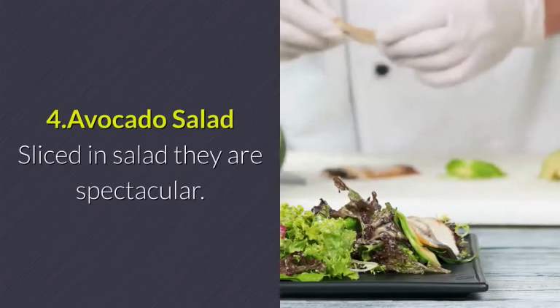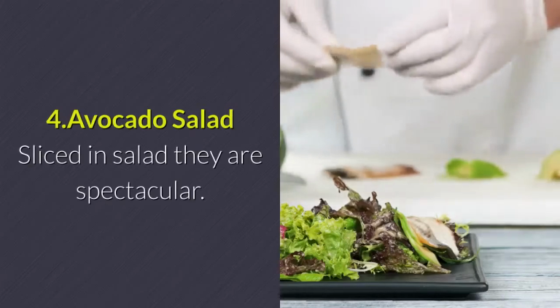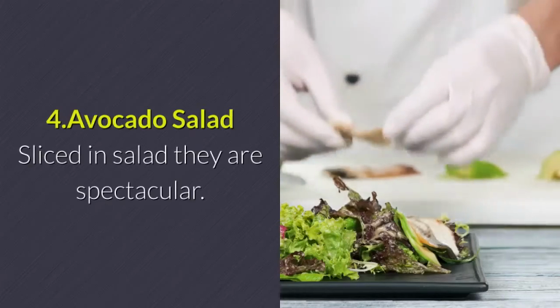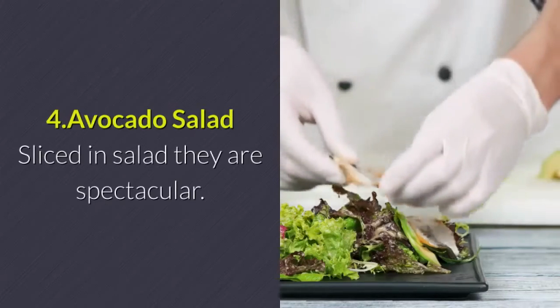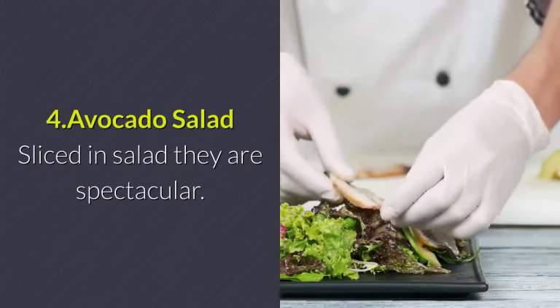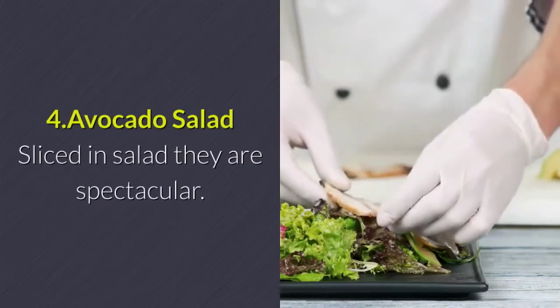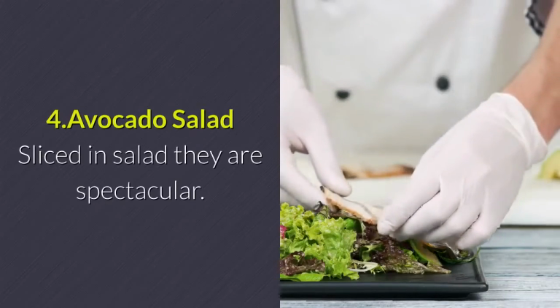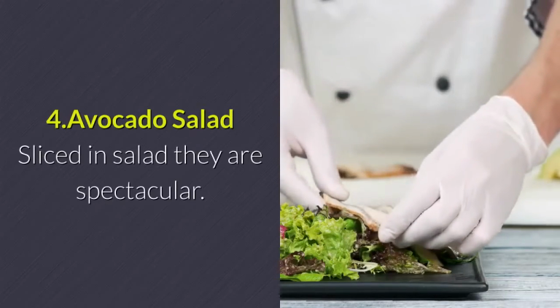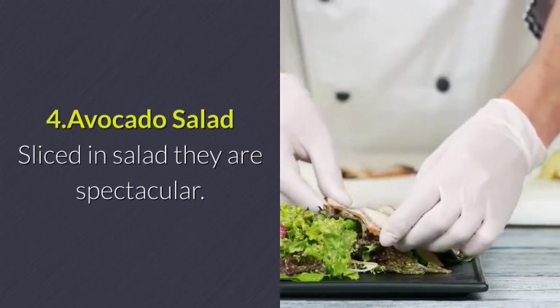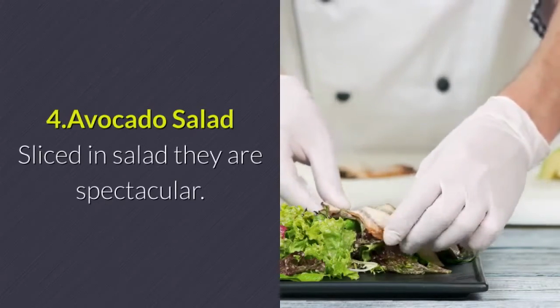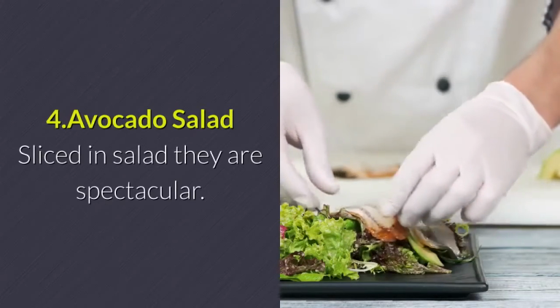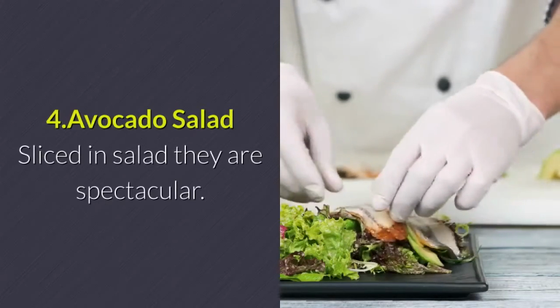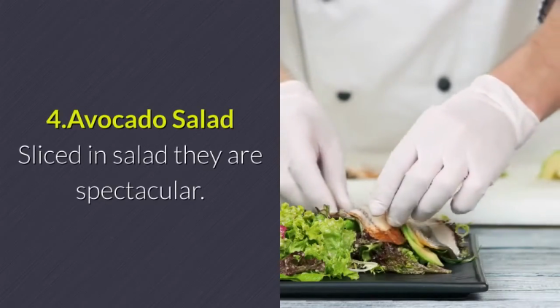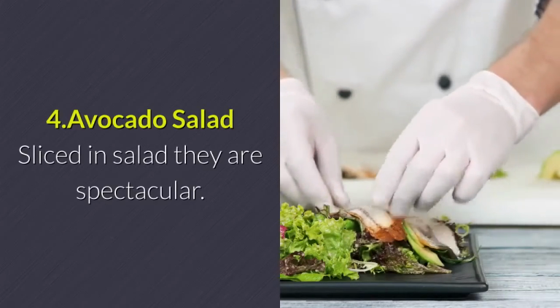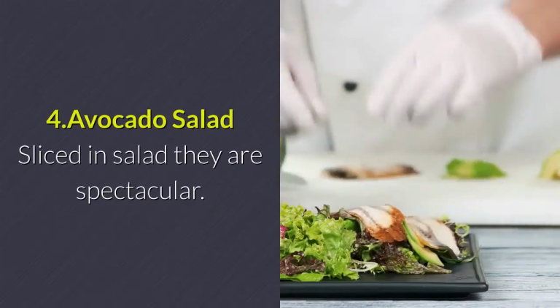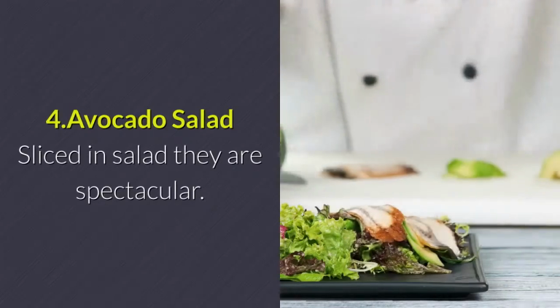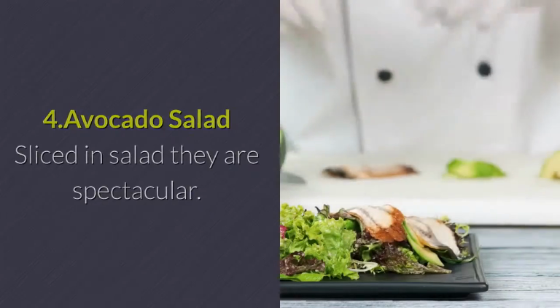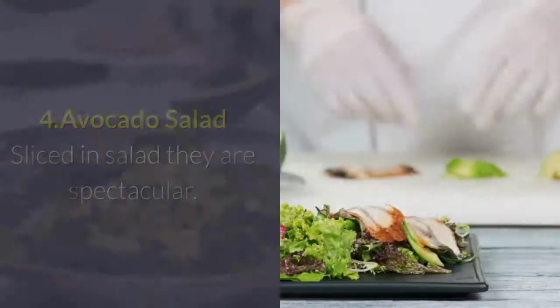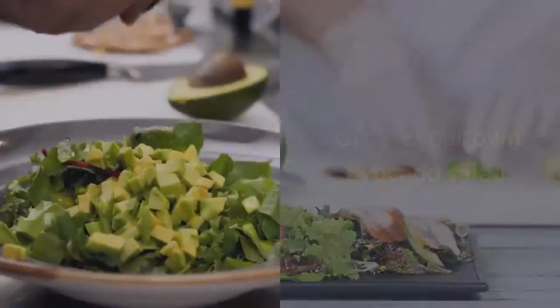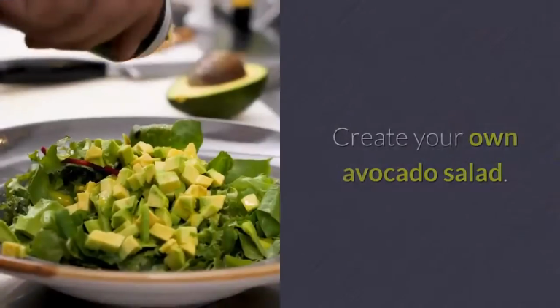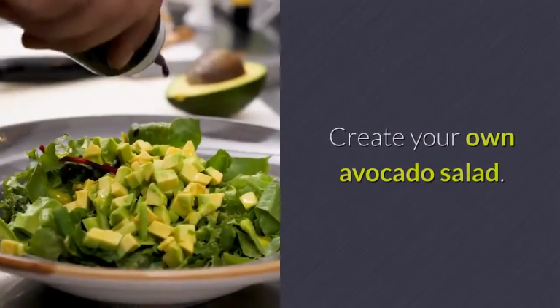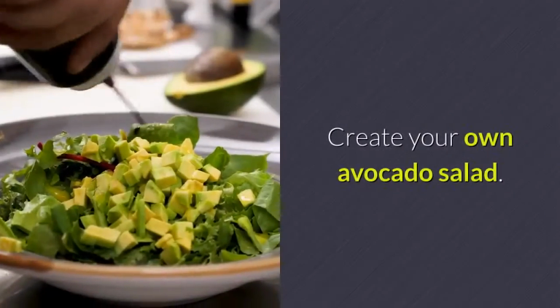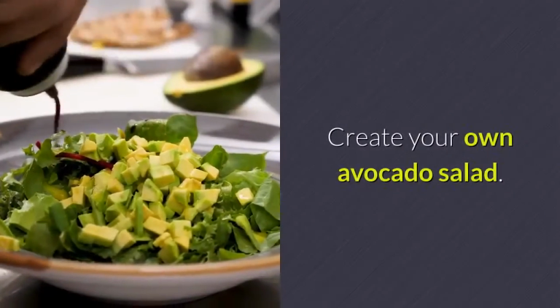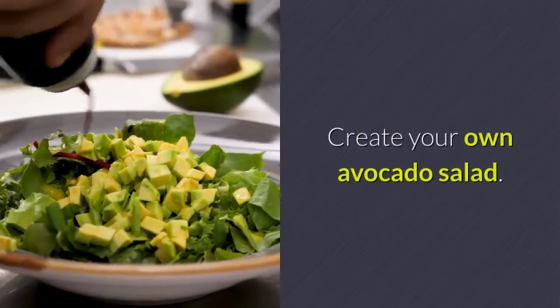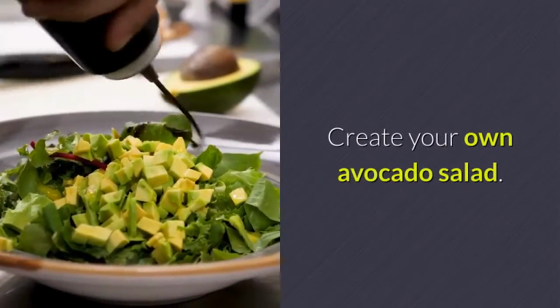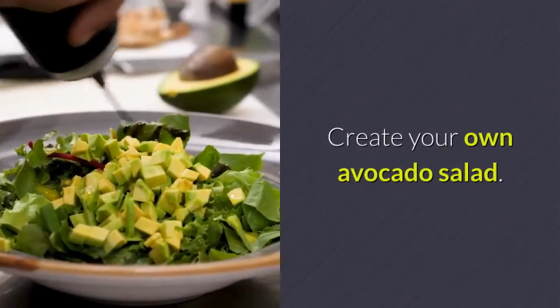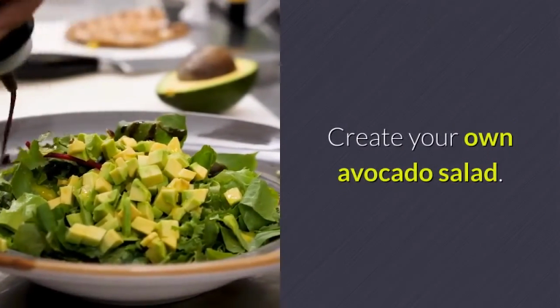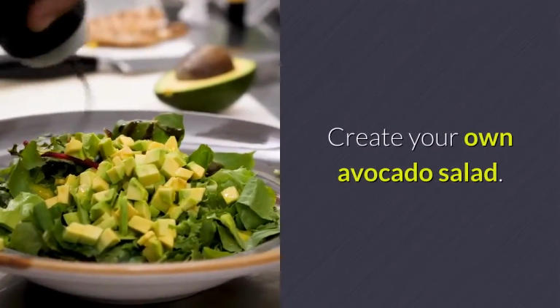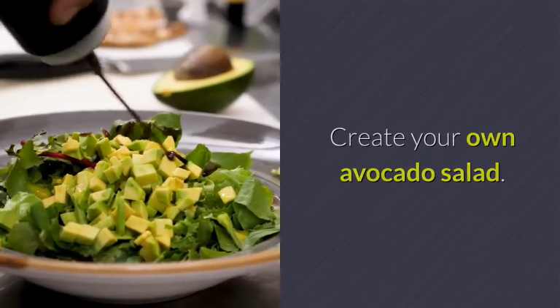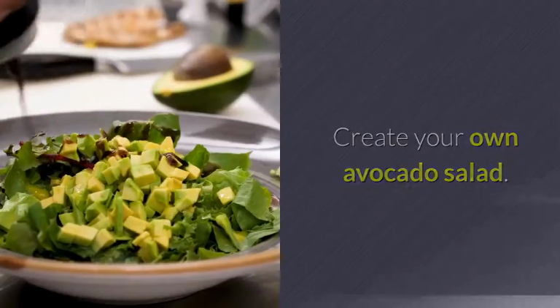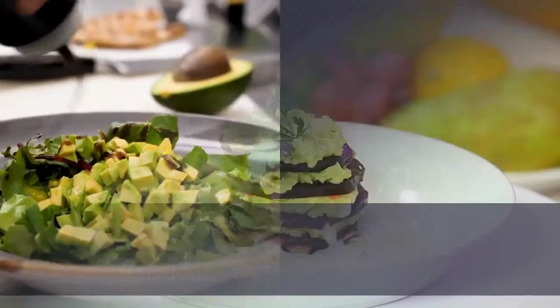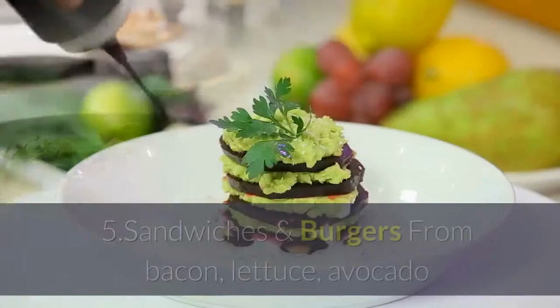4. Avocado salad. Sliced in a salad, they are spectacular. Create your own avocado salad.